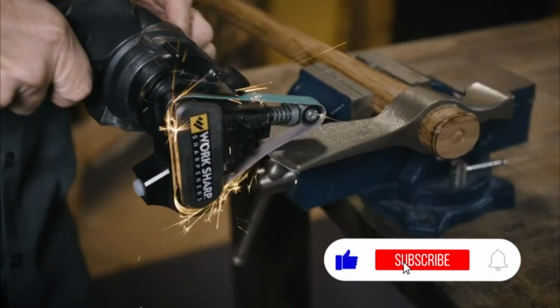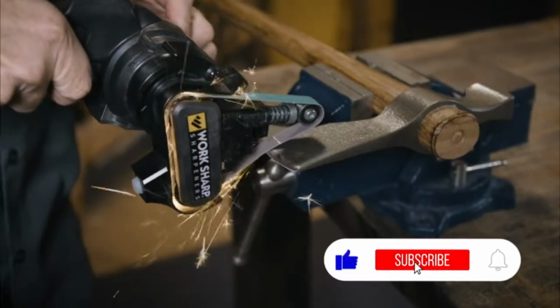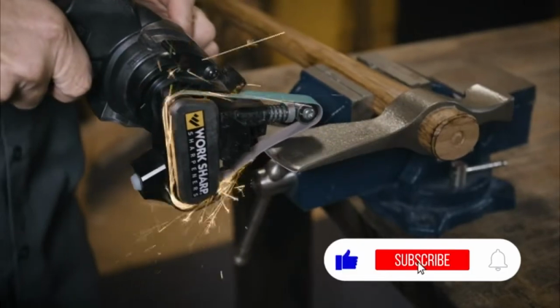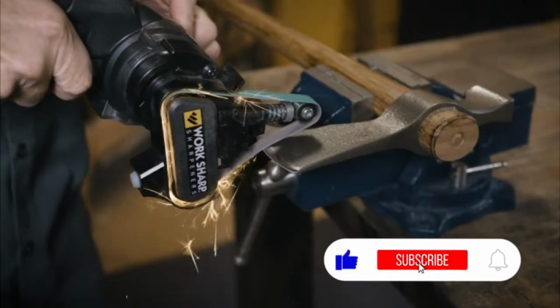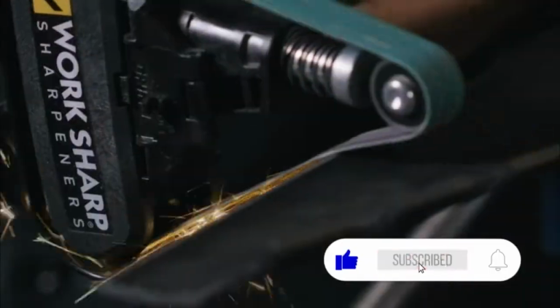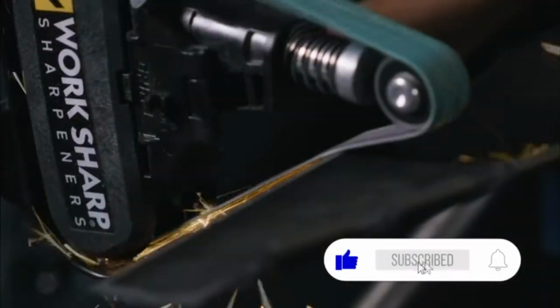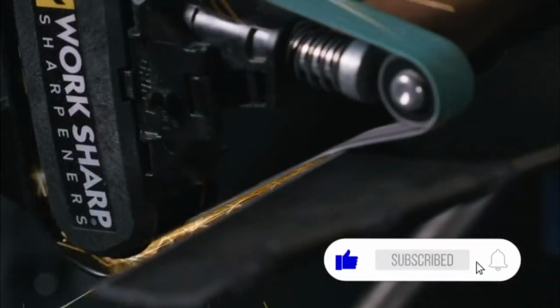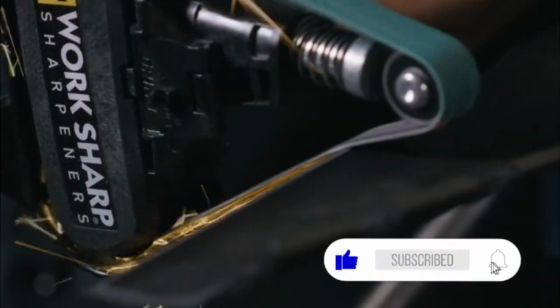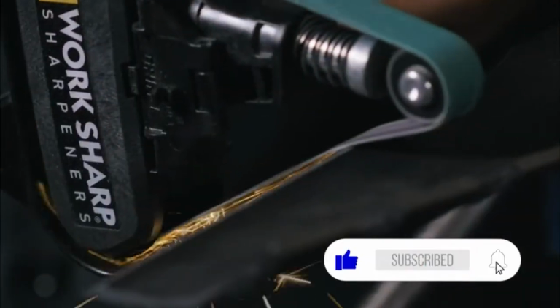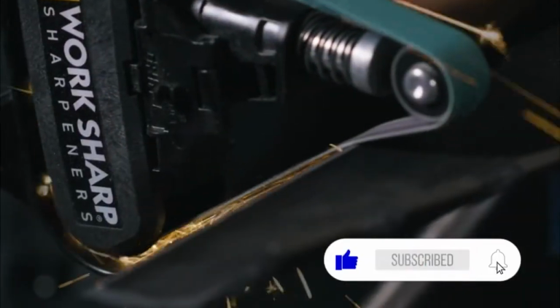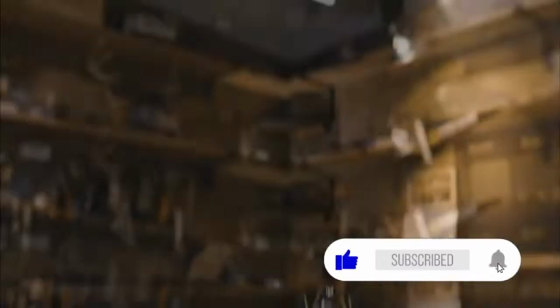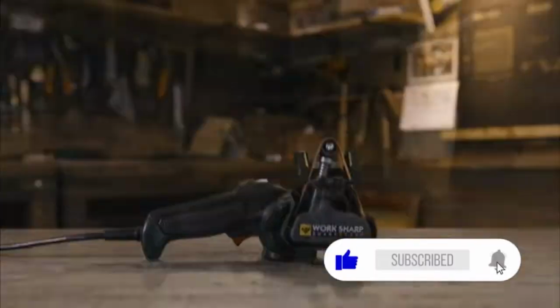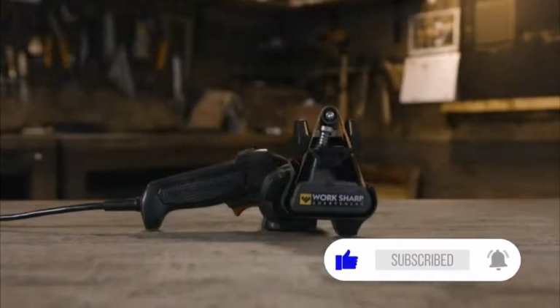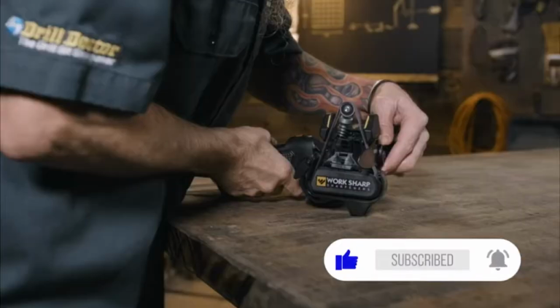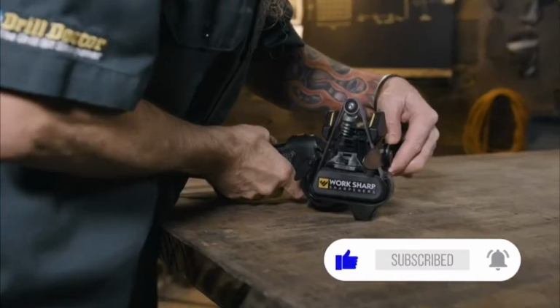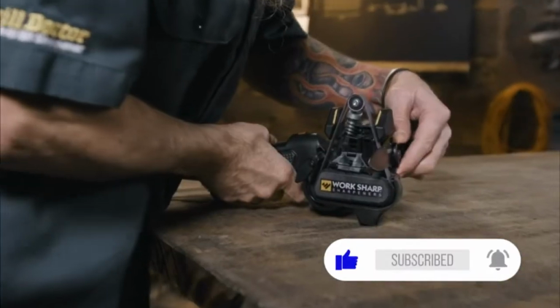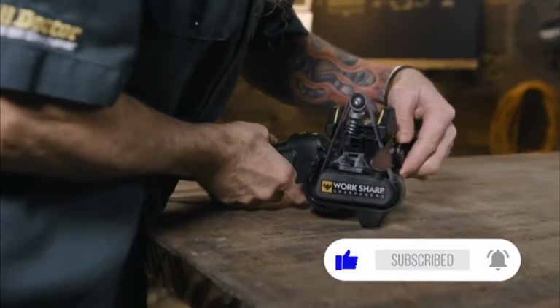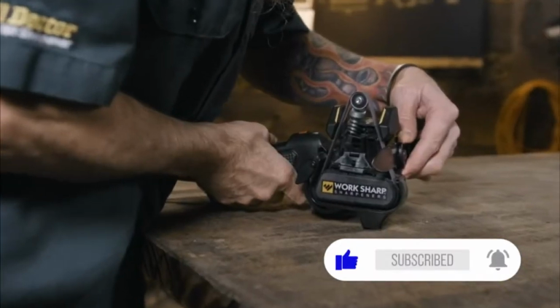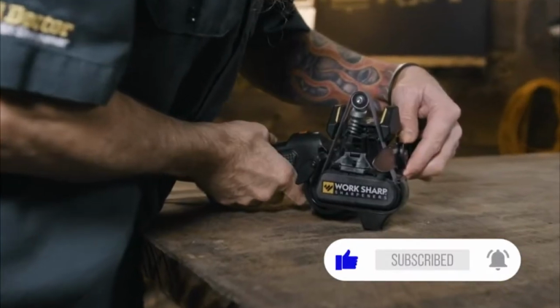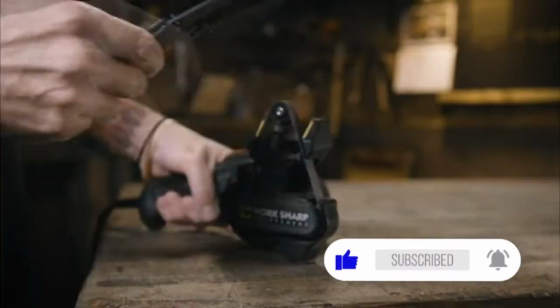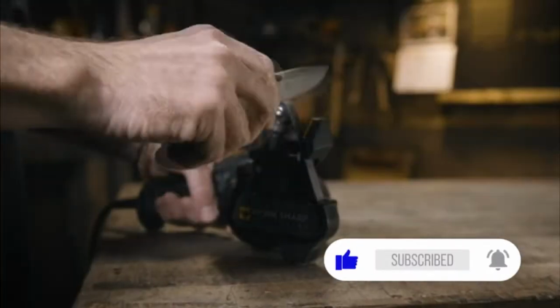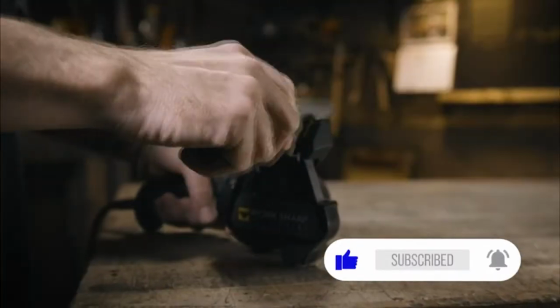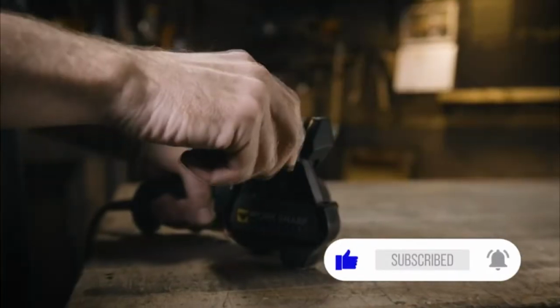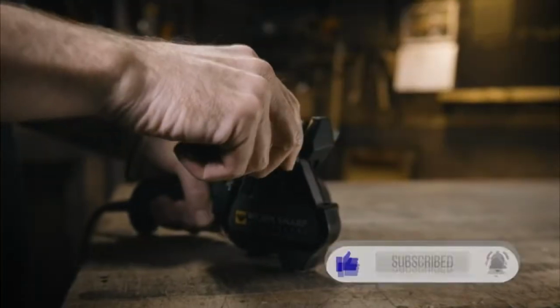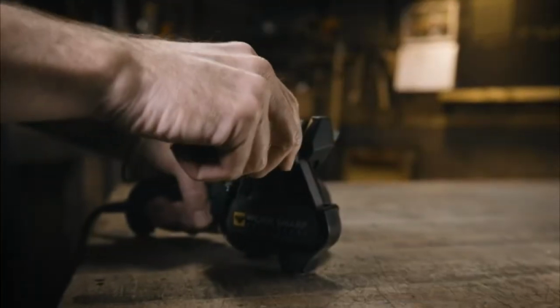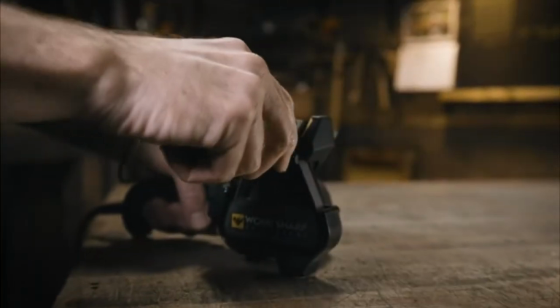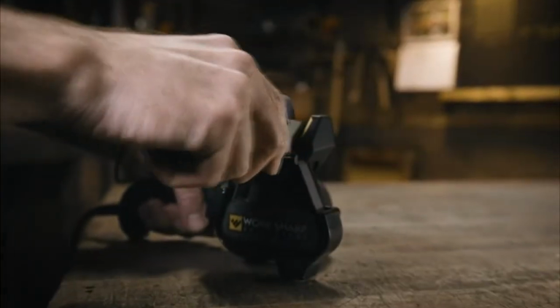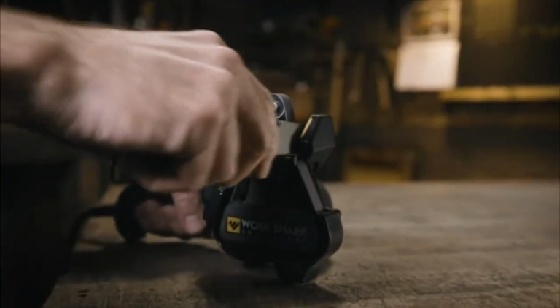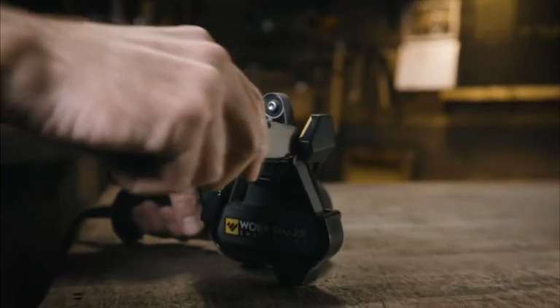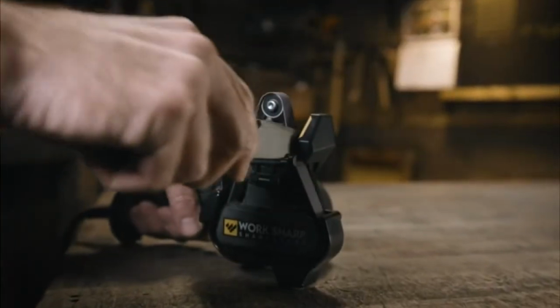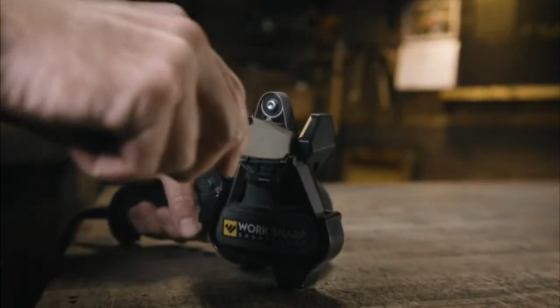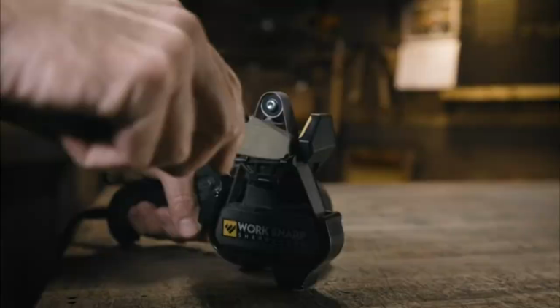The Mark II makes sharpening fast, easy, and repeatable with WorkSharp's new results.